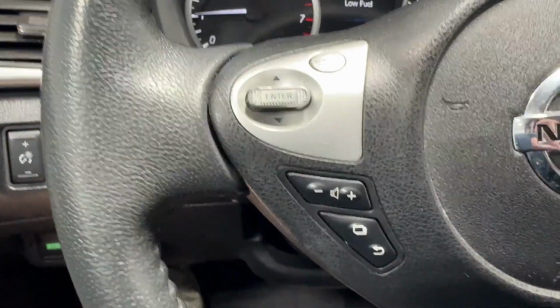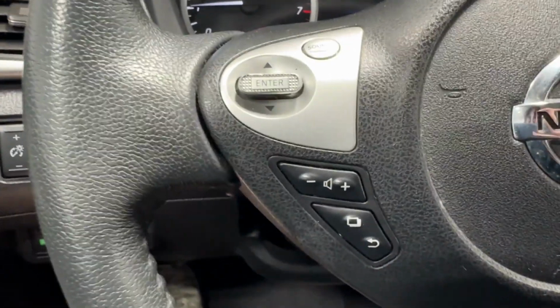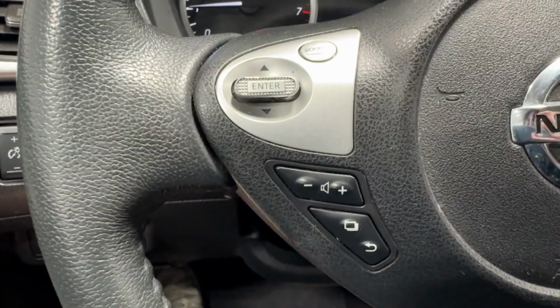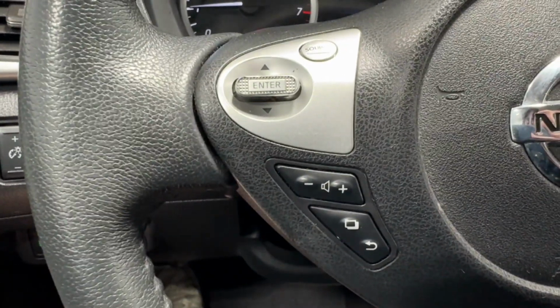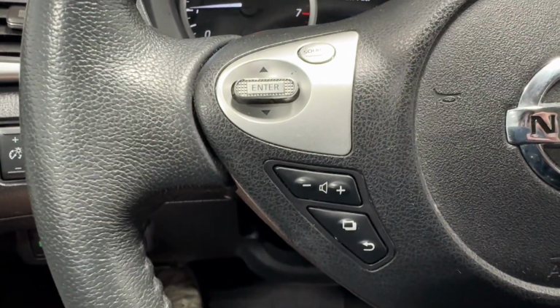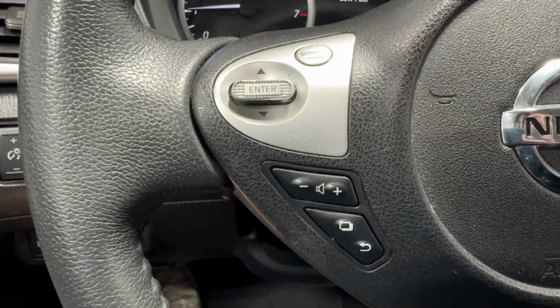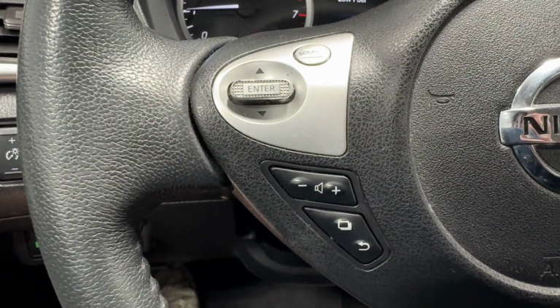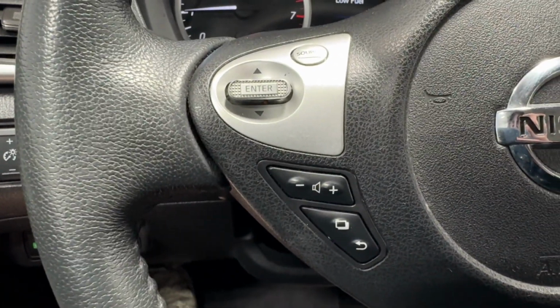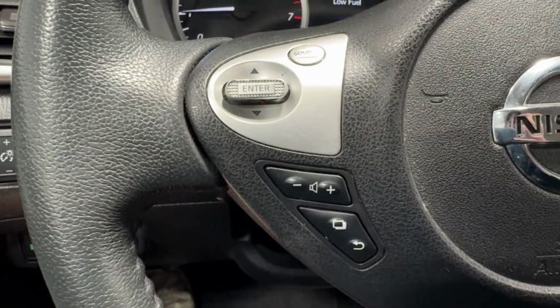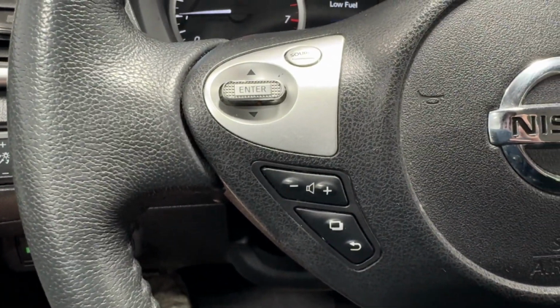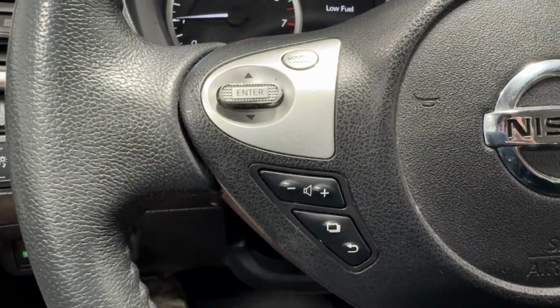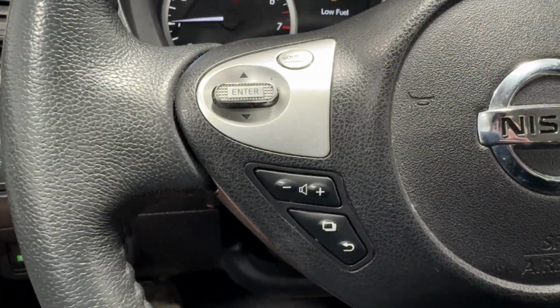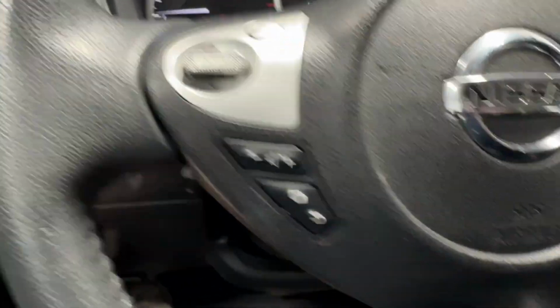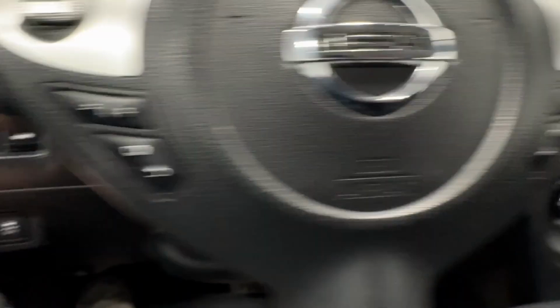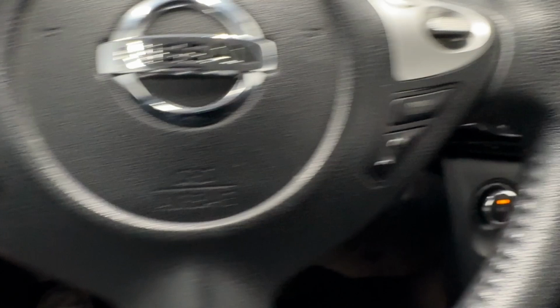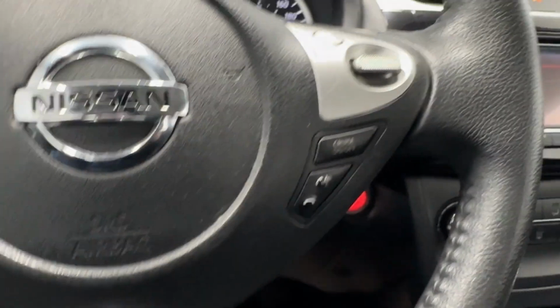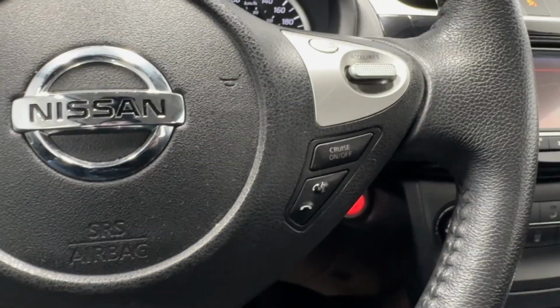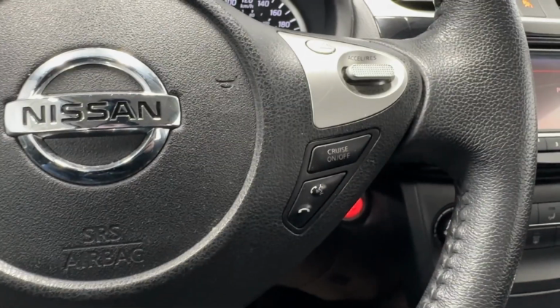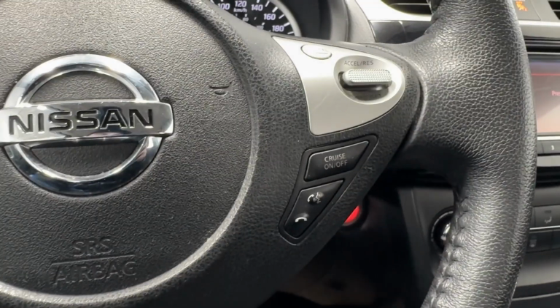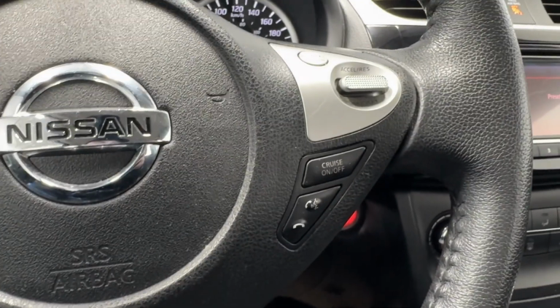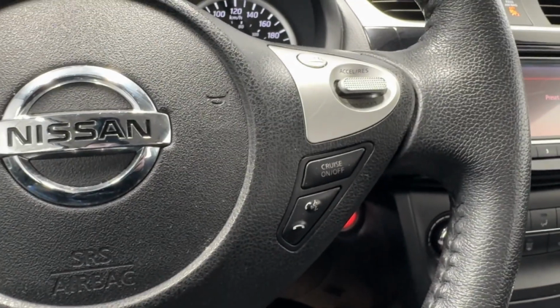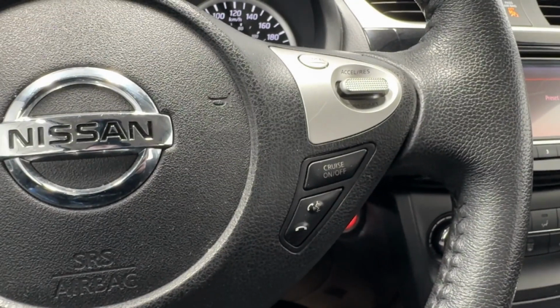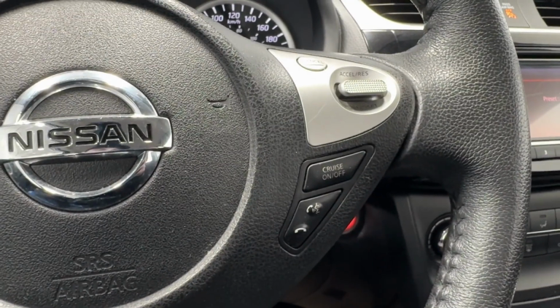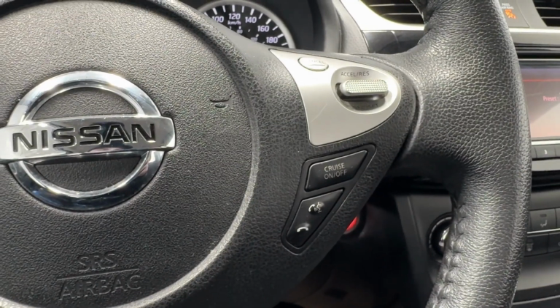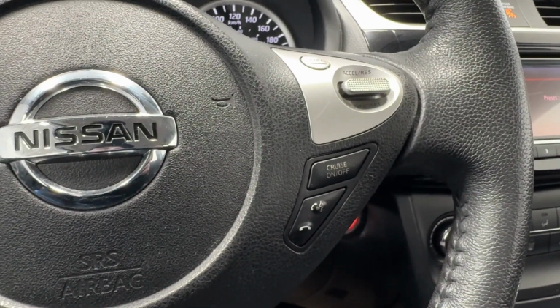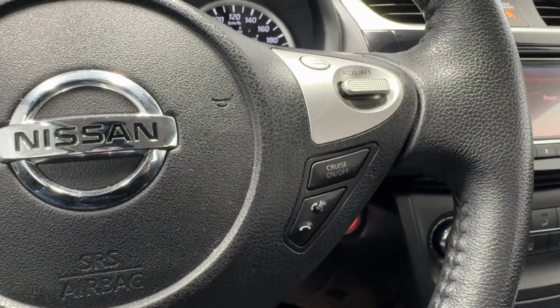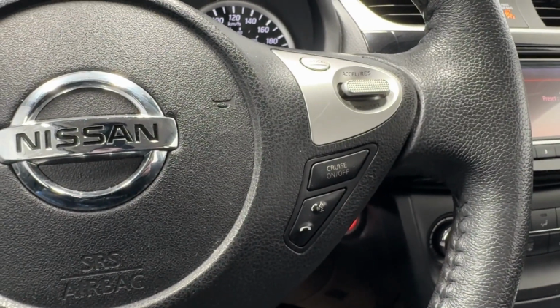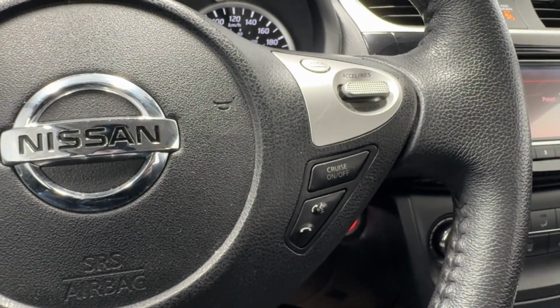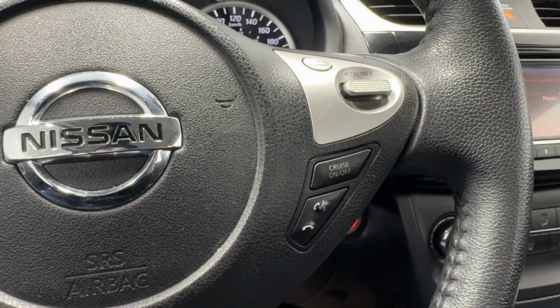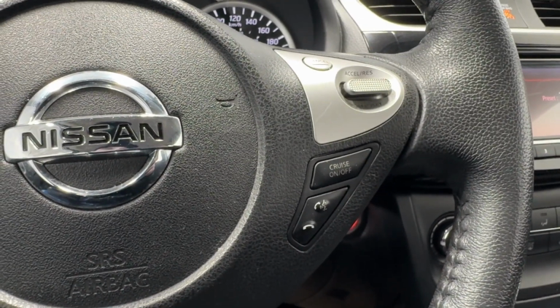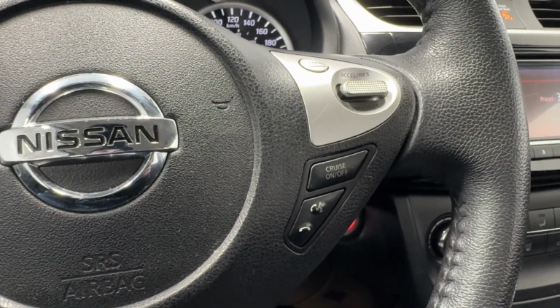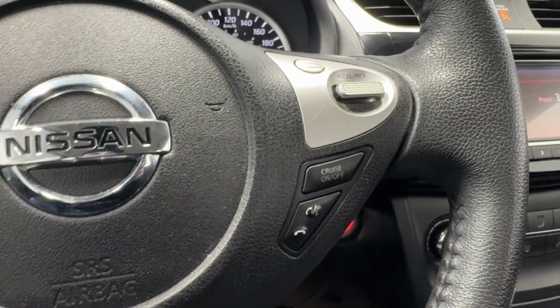Audio and radio controls on the left-hand side, and on your right-hand side you have cruise control functions and Bluetooth controls.